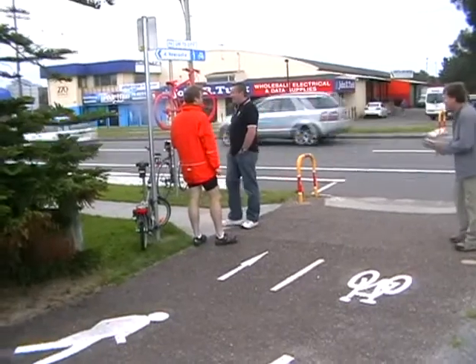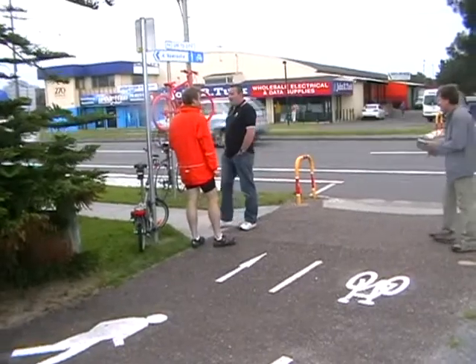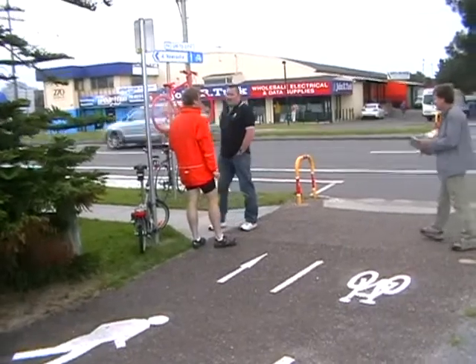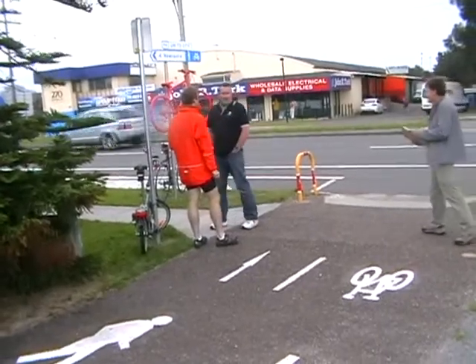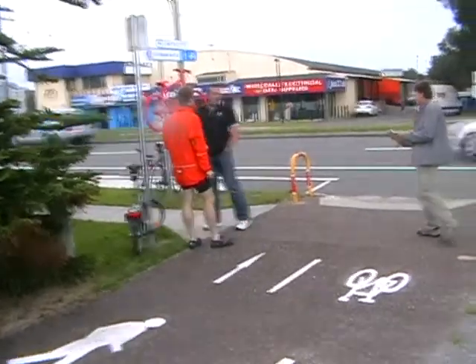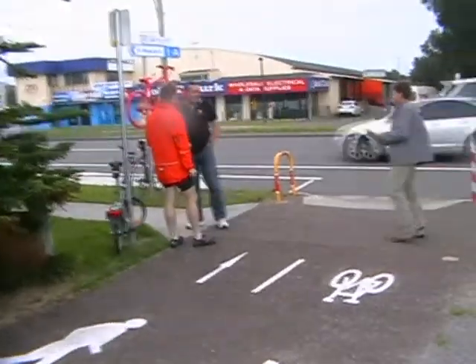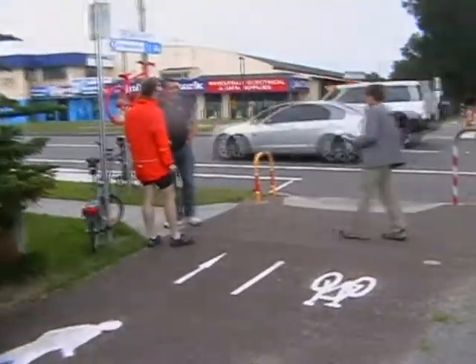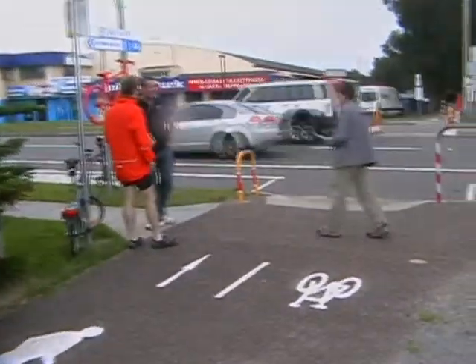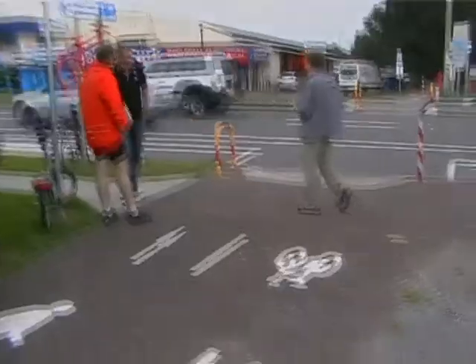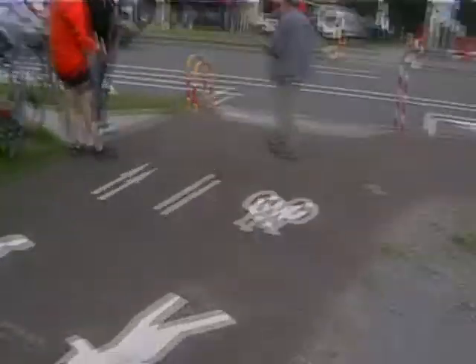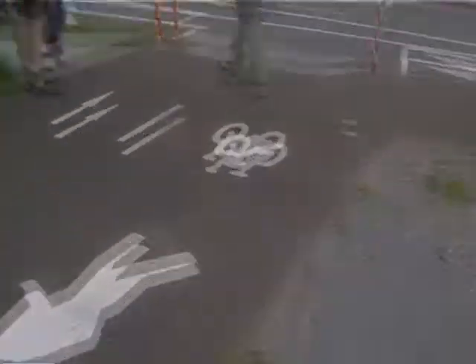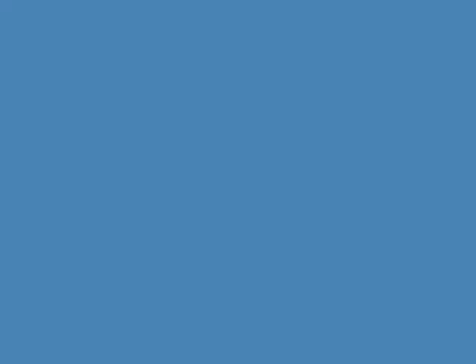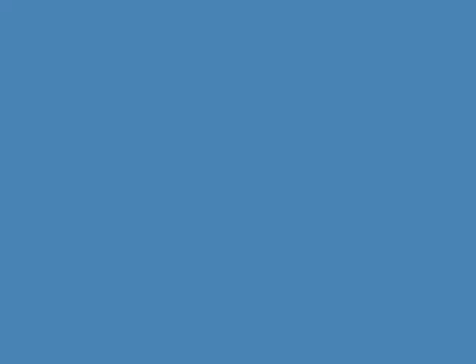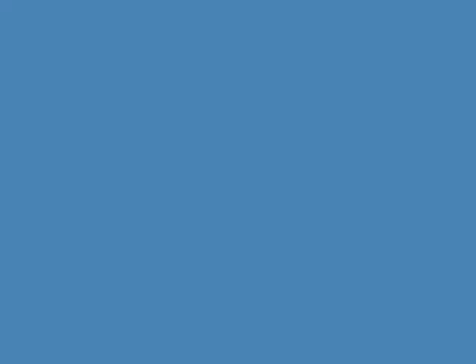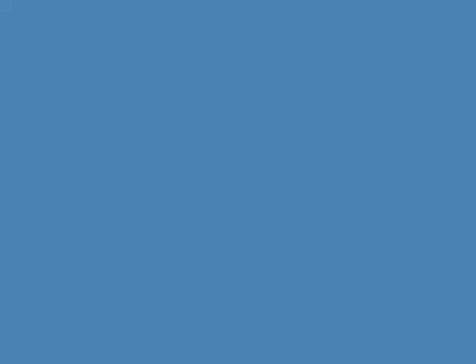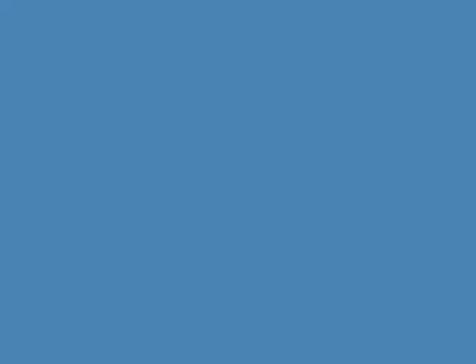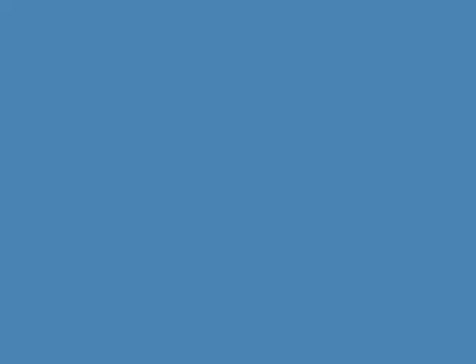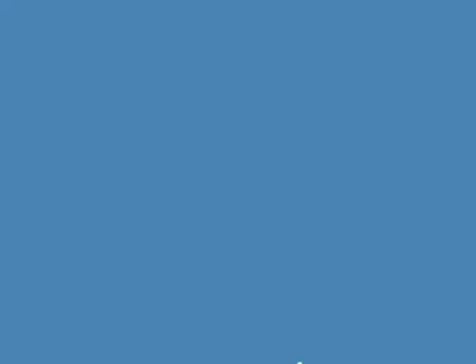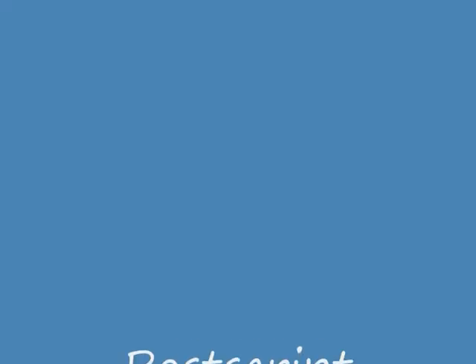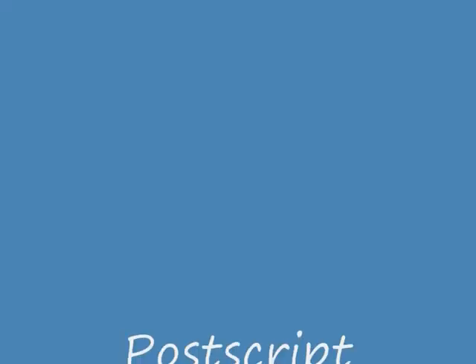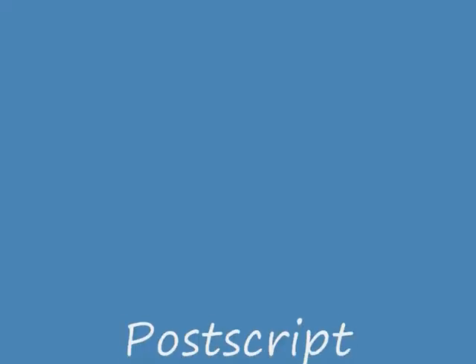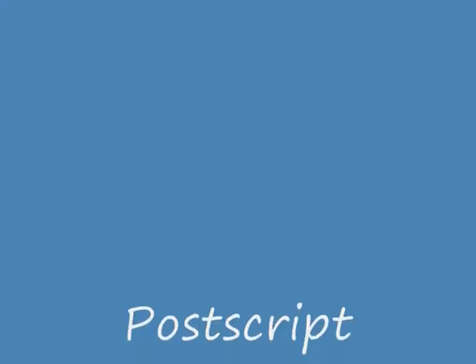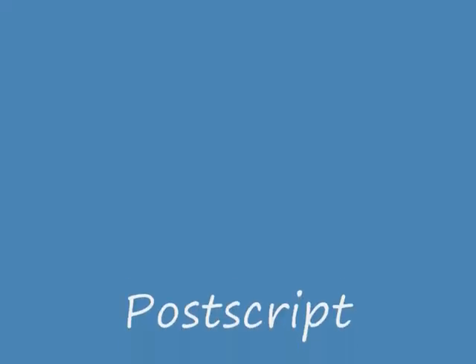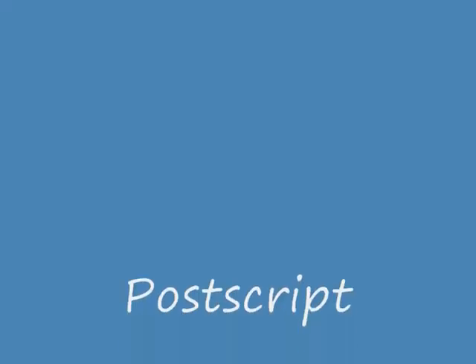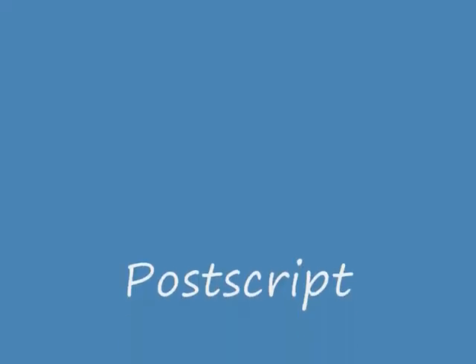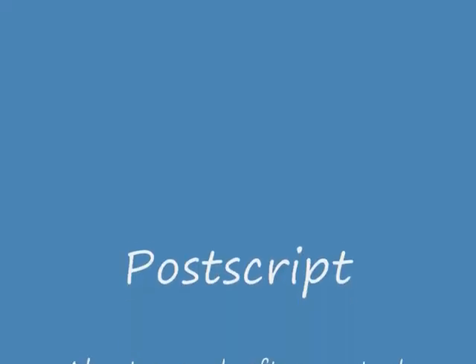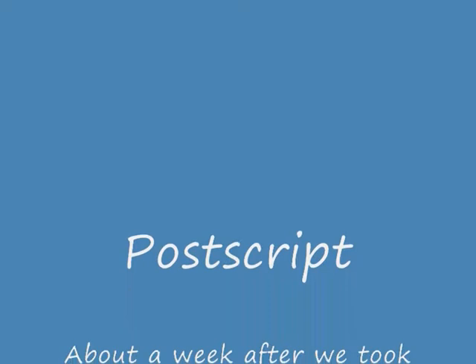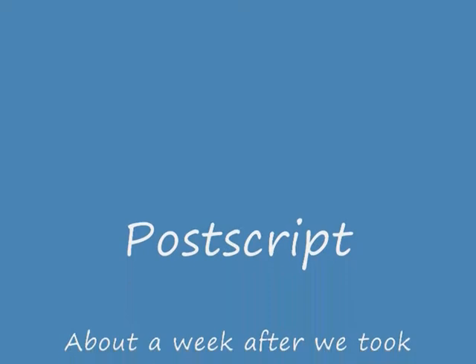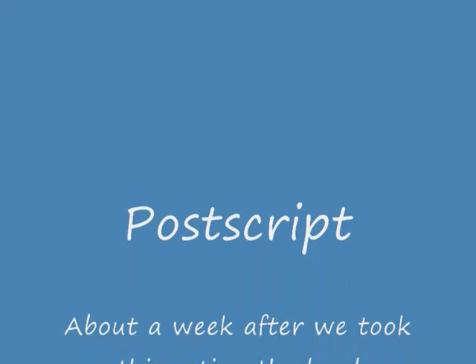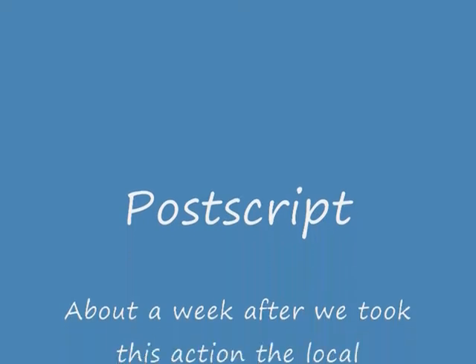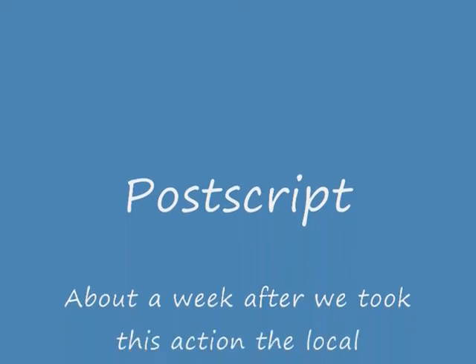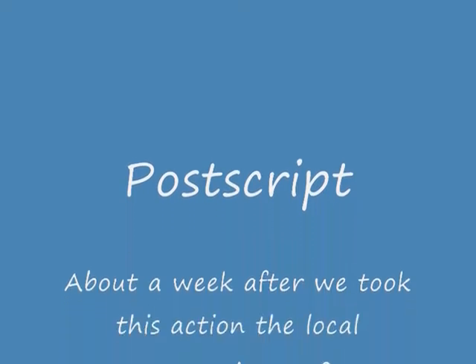Some people suggested a flyover, others that Hanel Street should be closed, but most would be happy with a set of traffic lights.